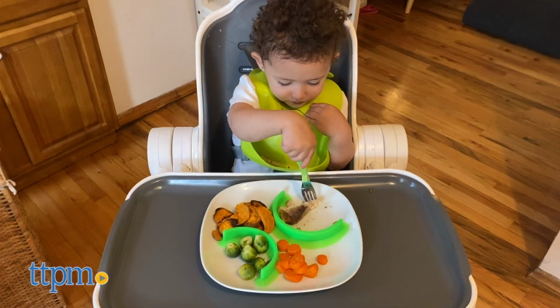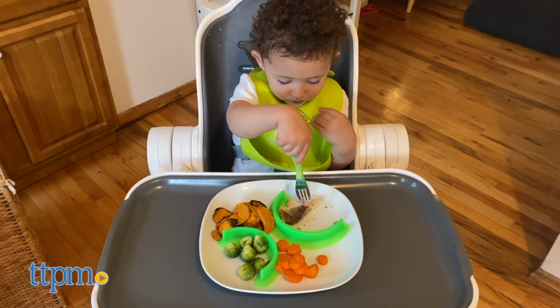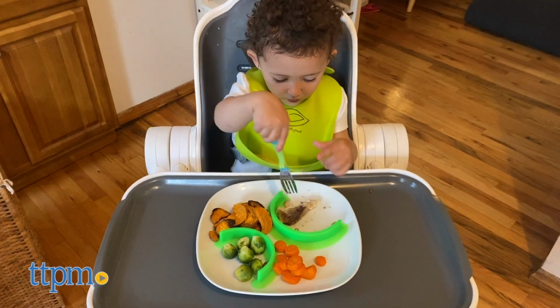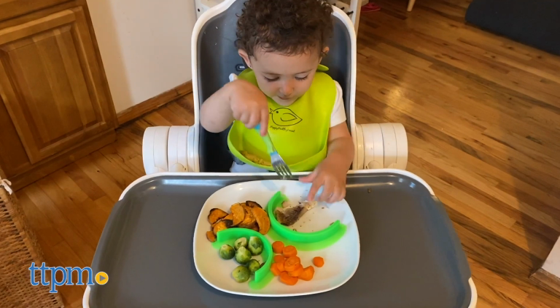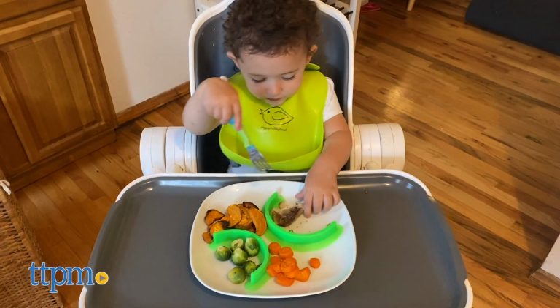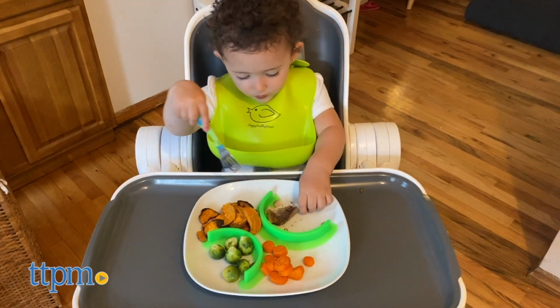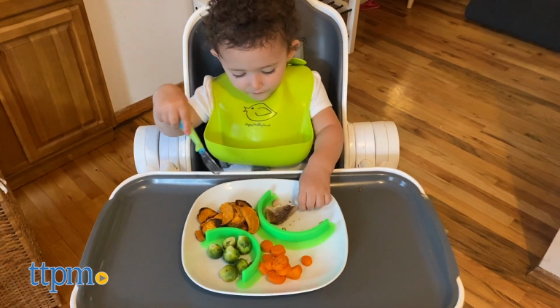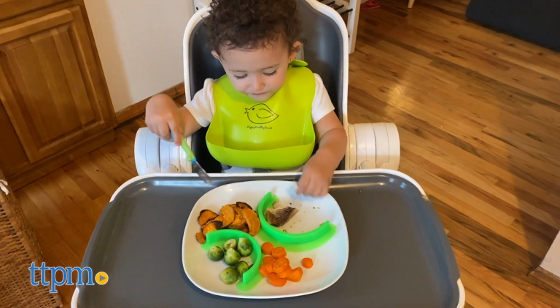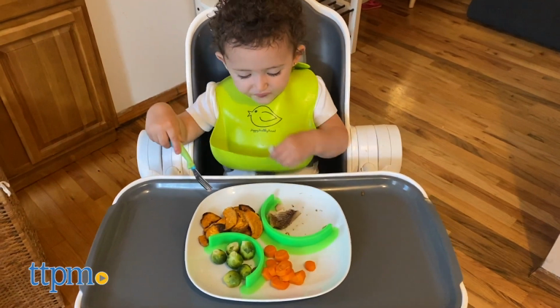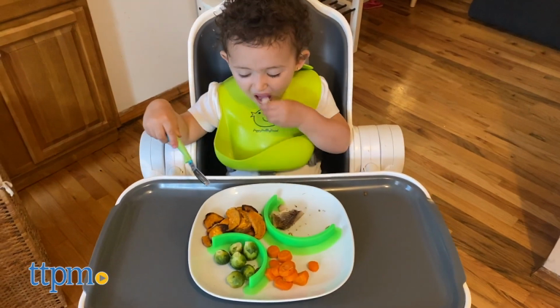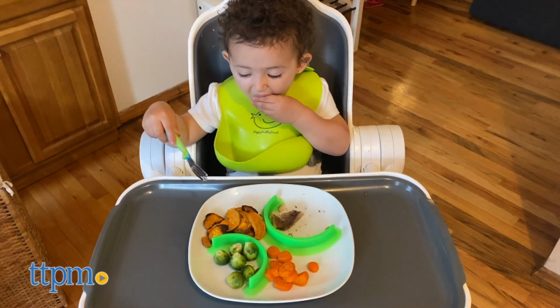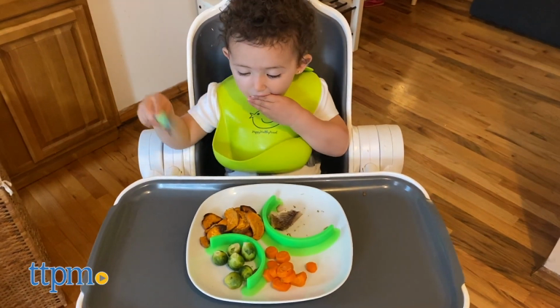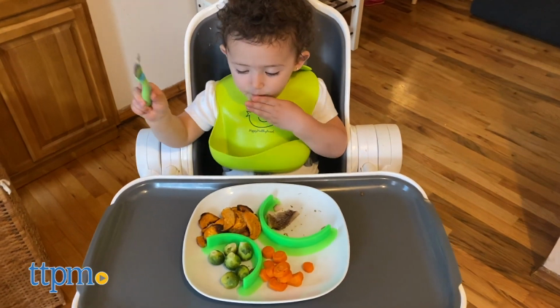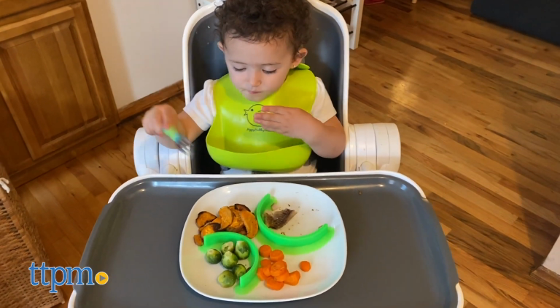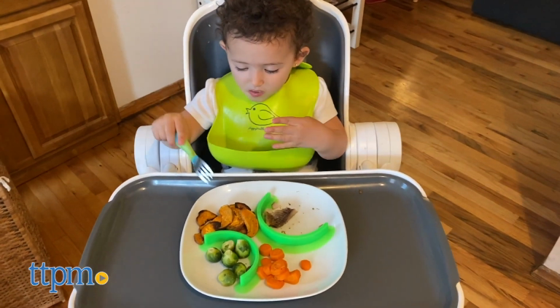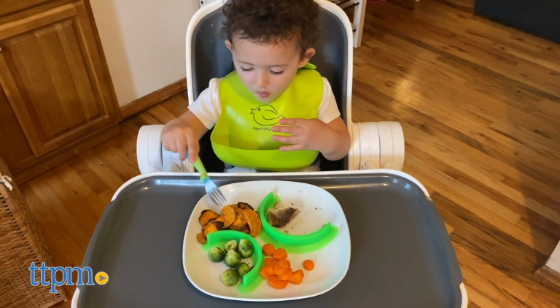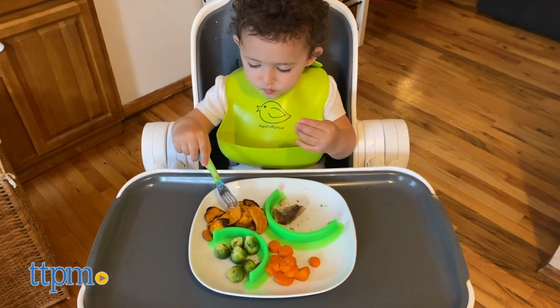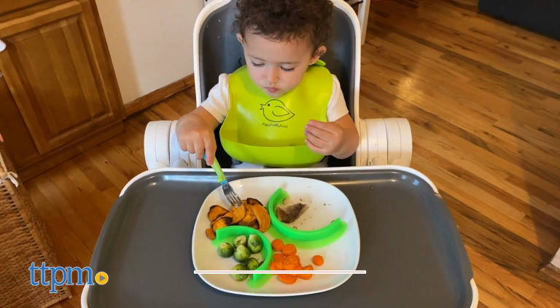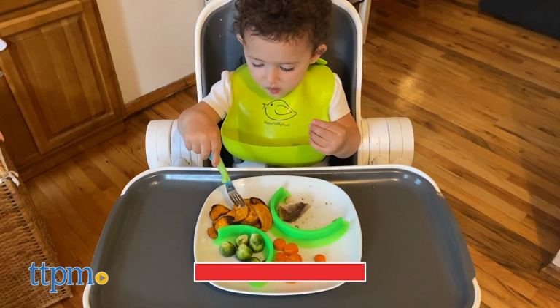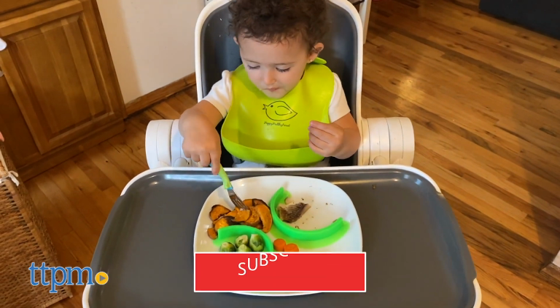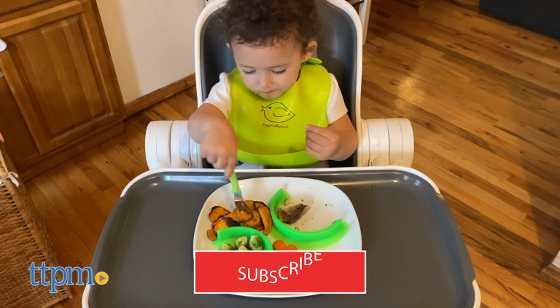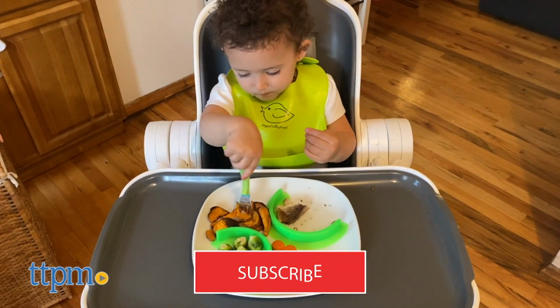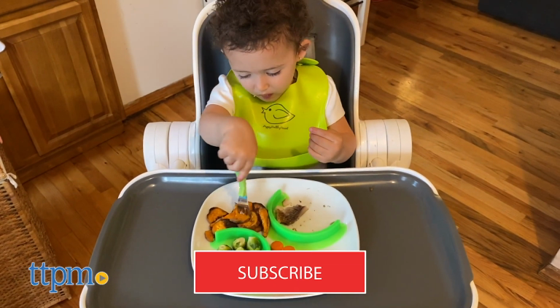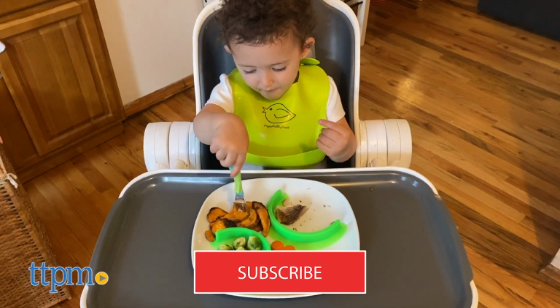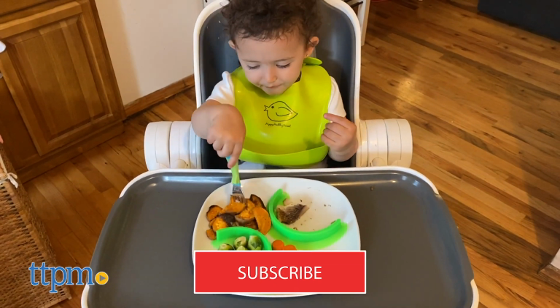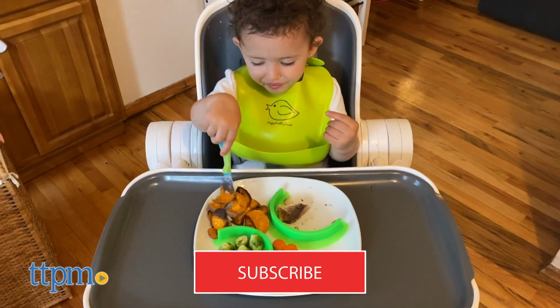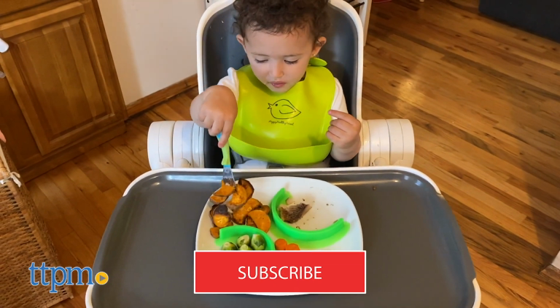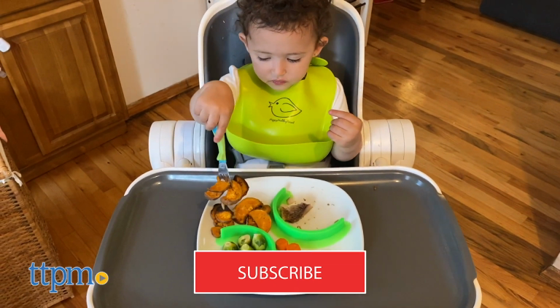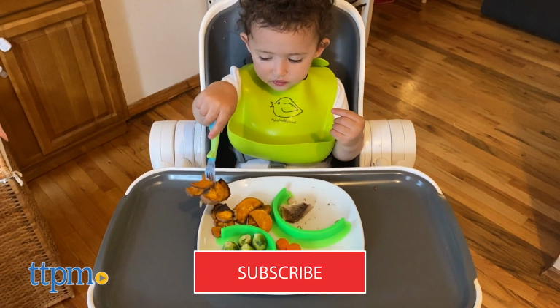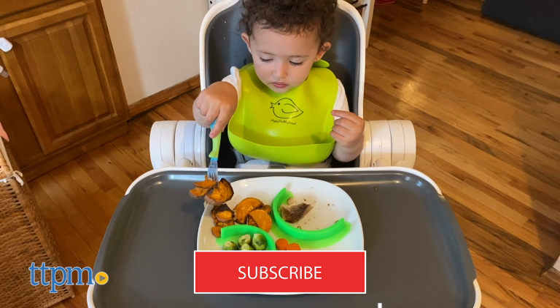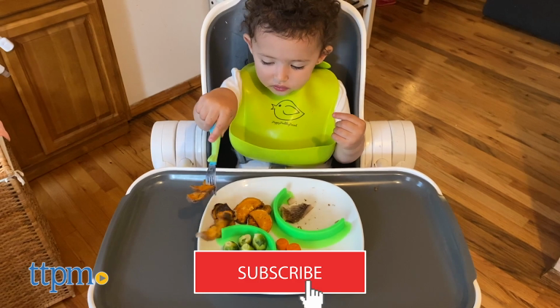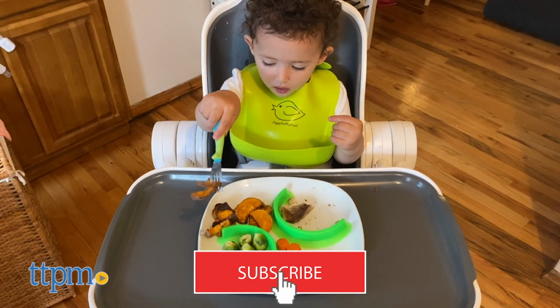If you're looking for more baby item reviews, click subscribe below so you don't miss out on more video reviews.